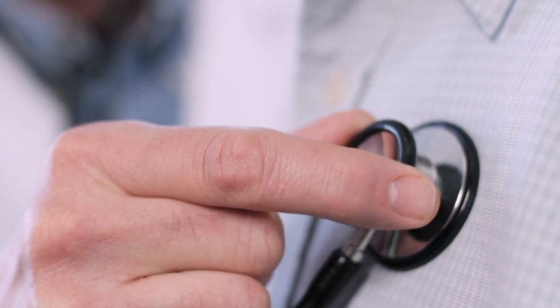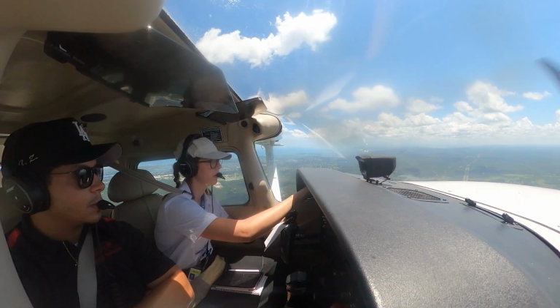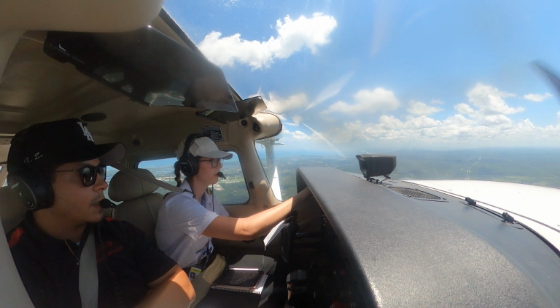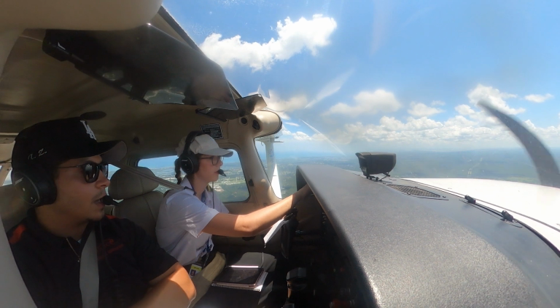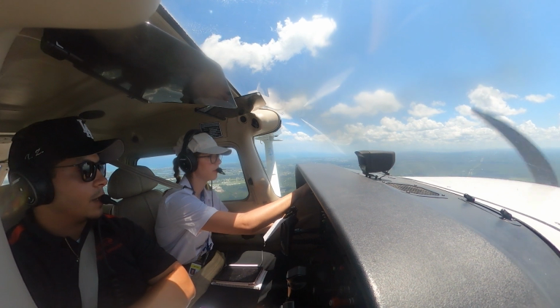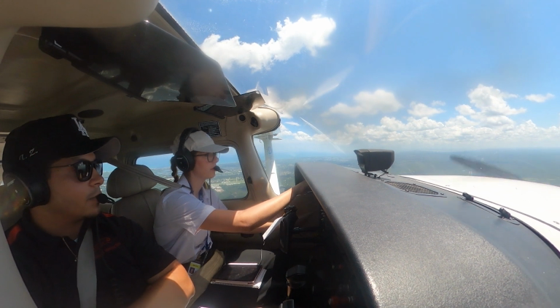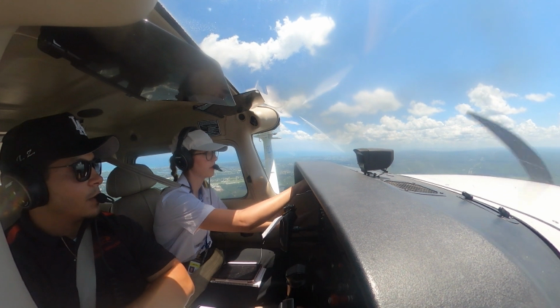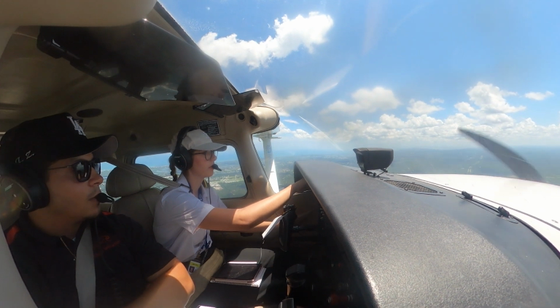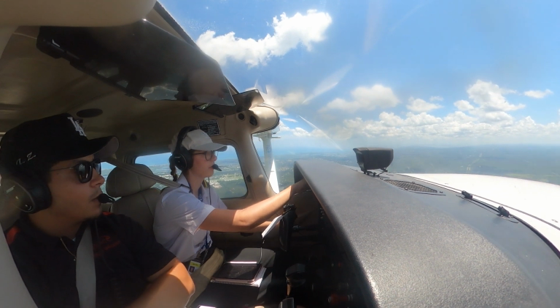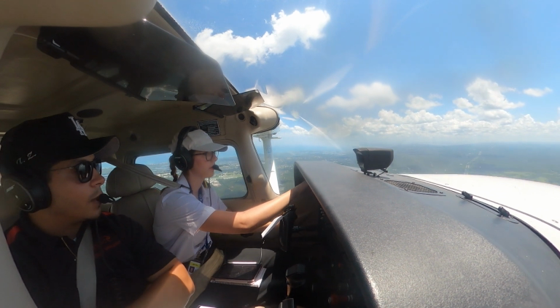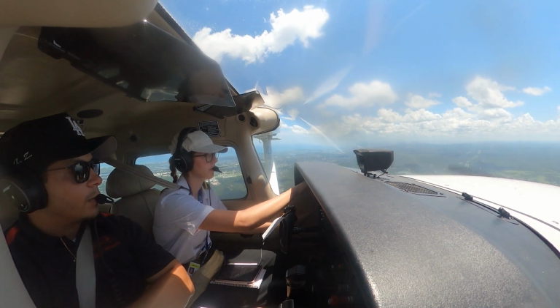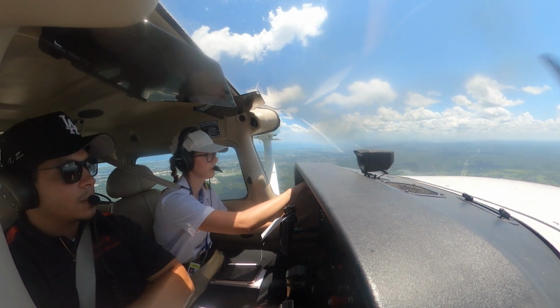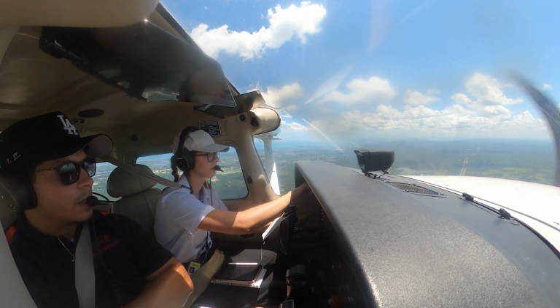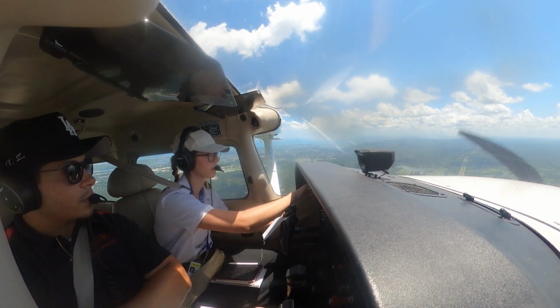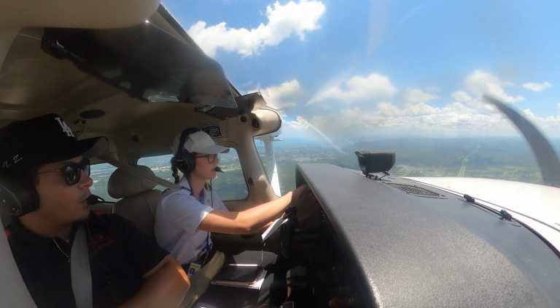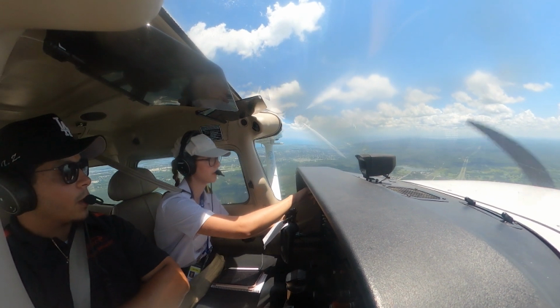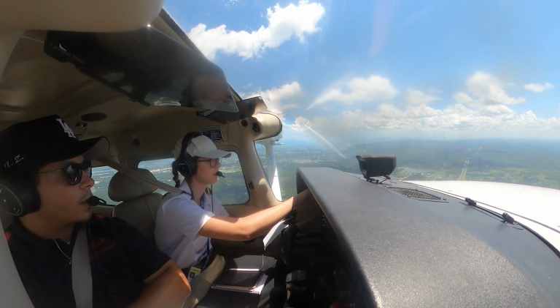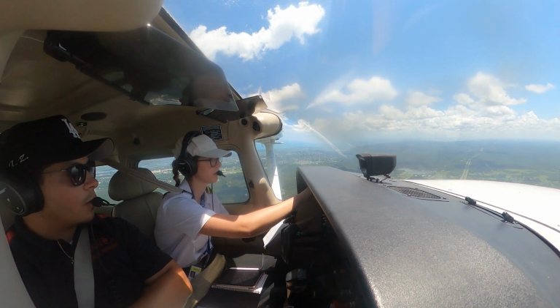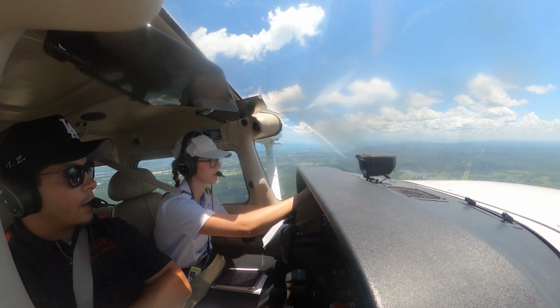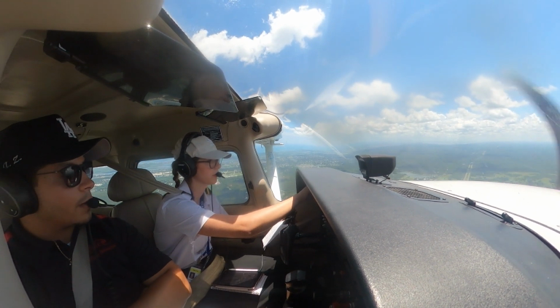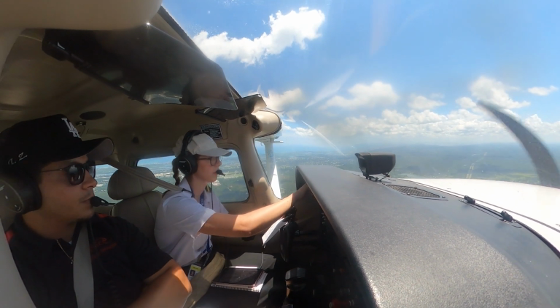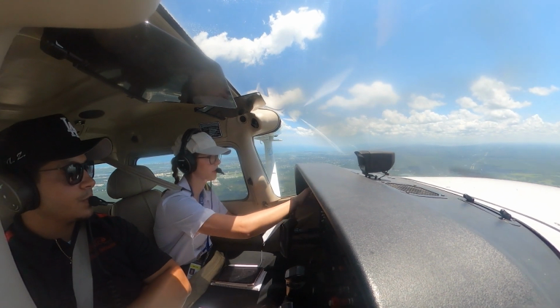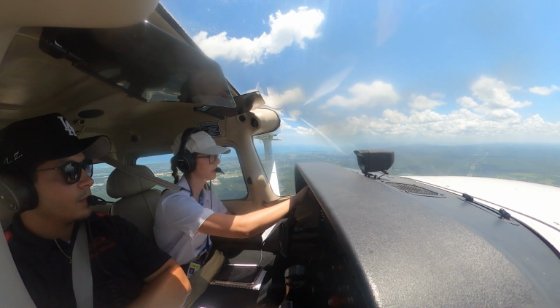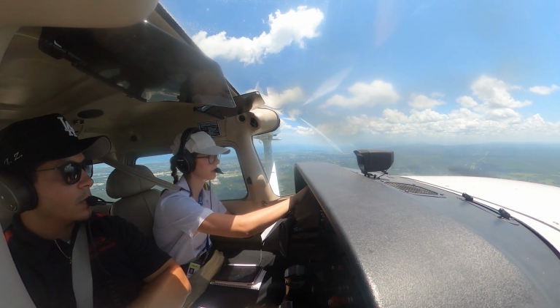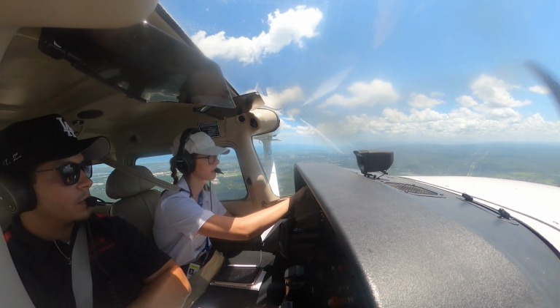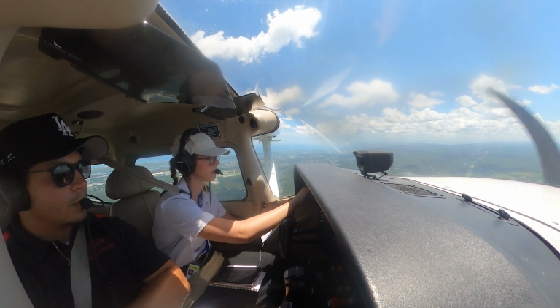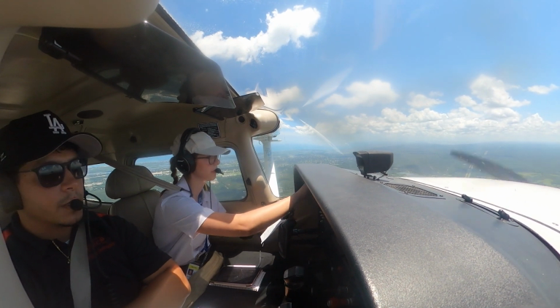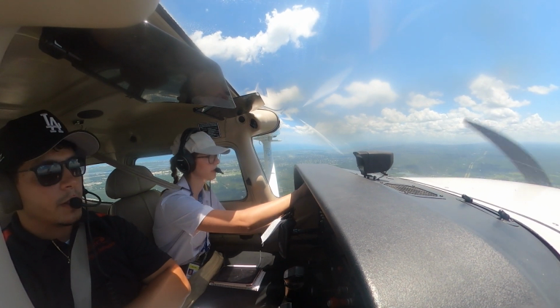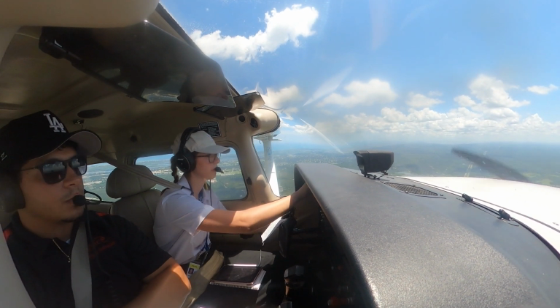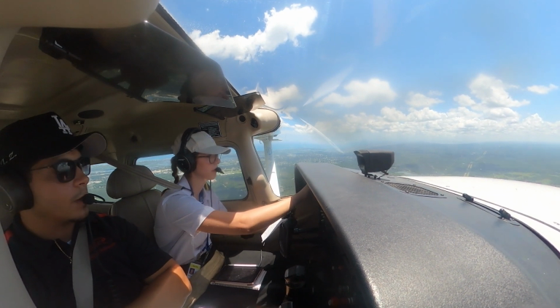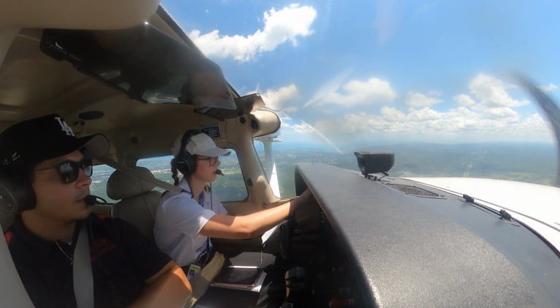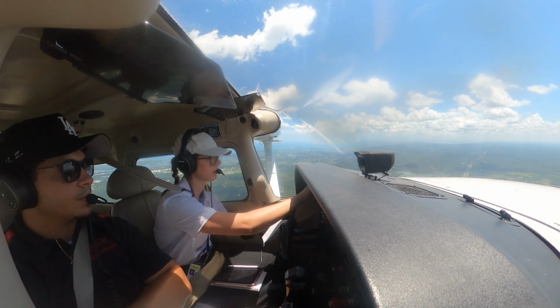Once you pass the exam, you'll receive your medical certificate, bringing you one step closer to starting your flight training.